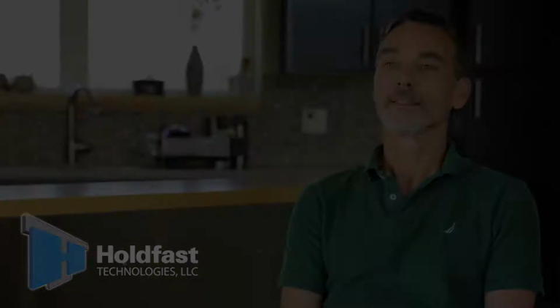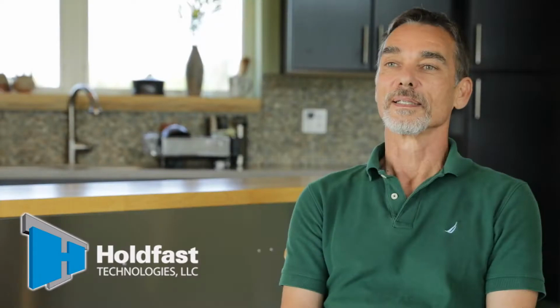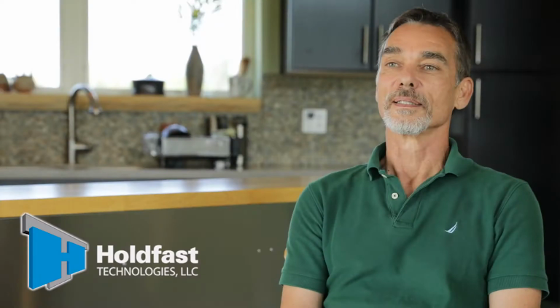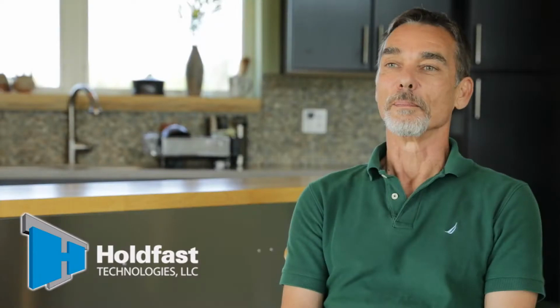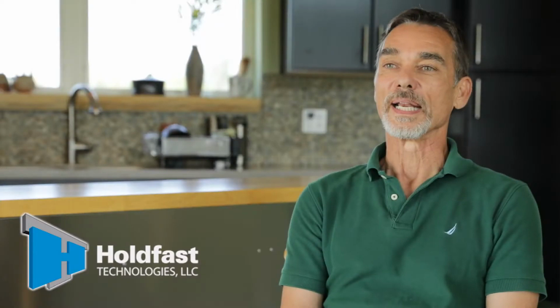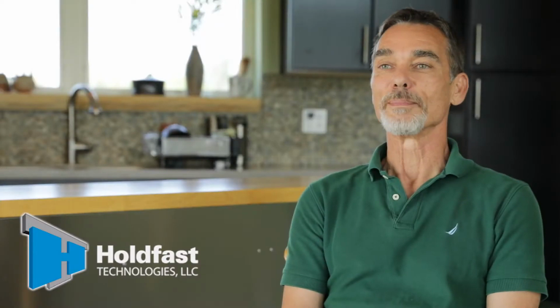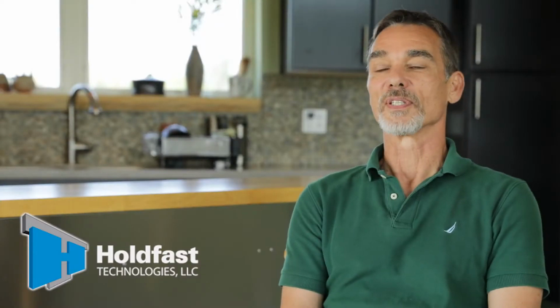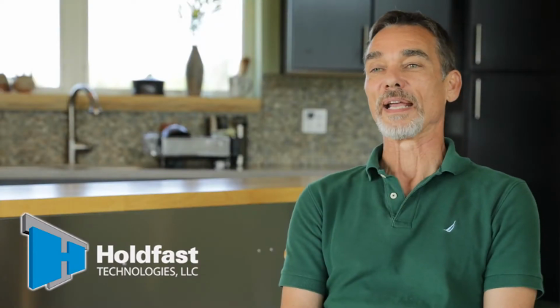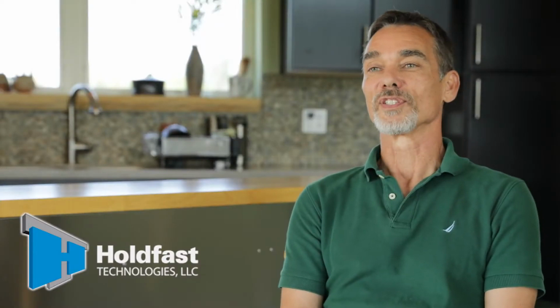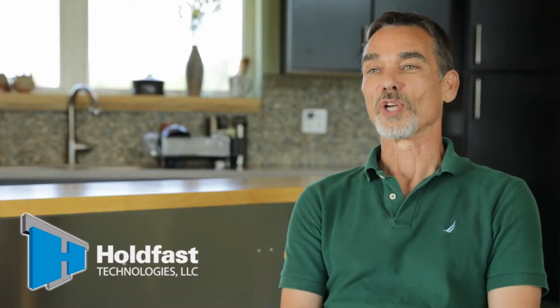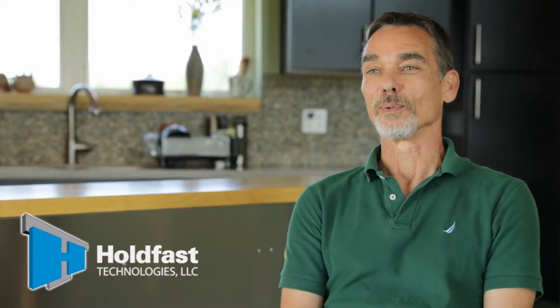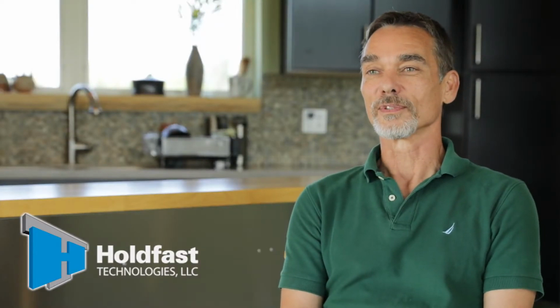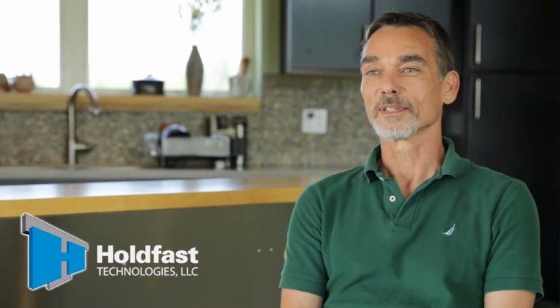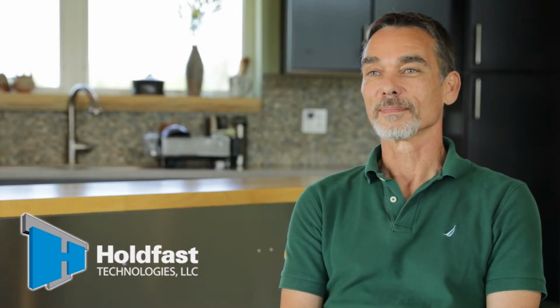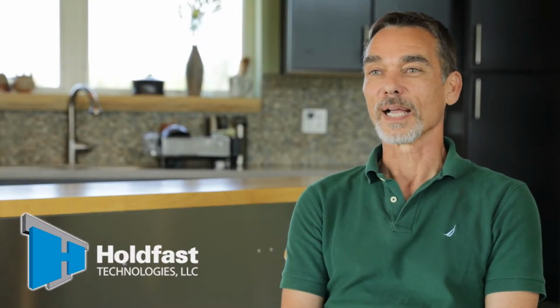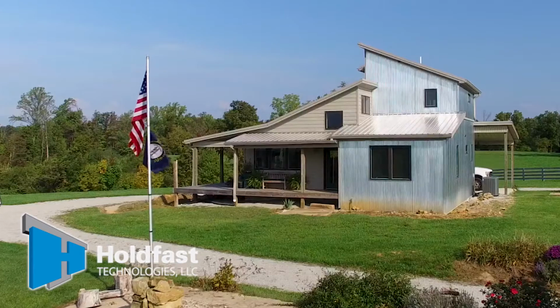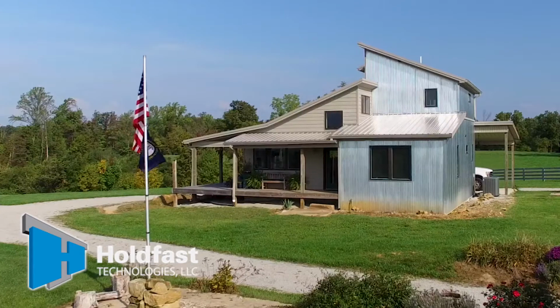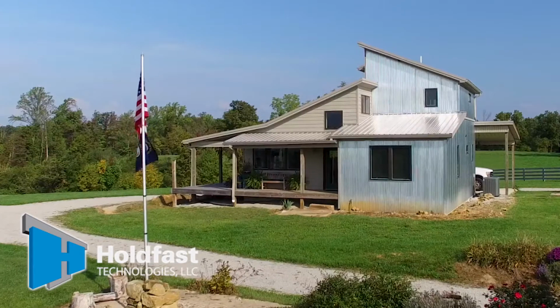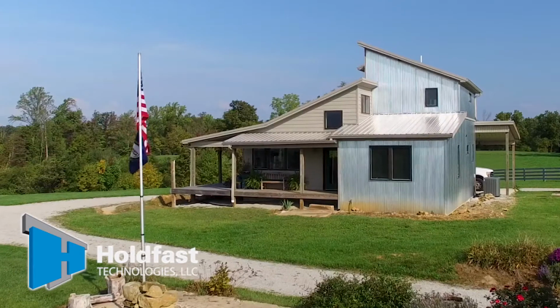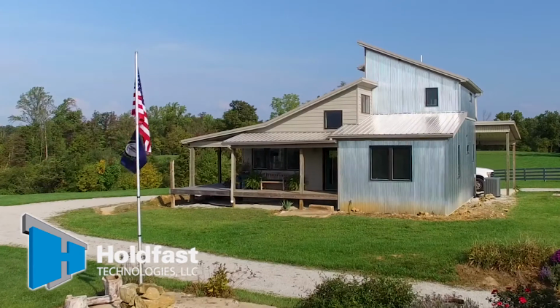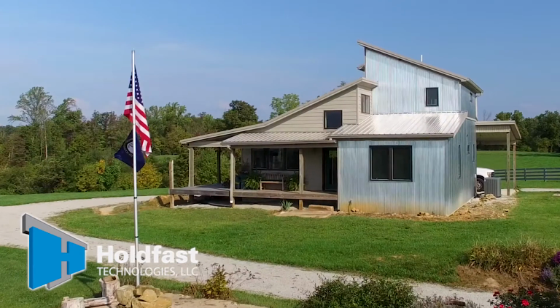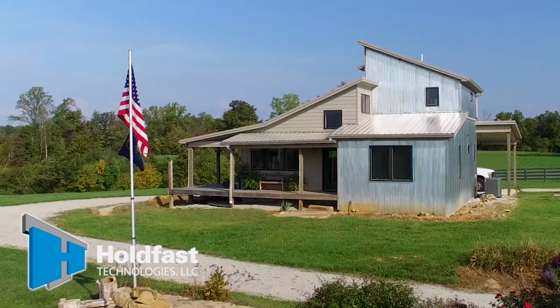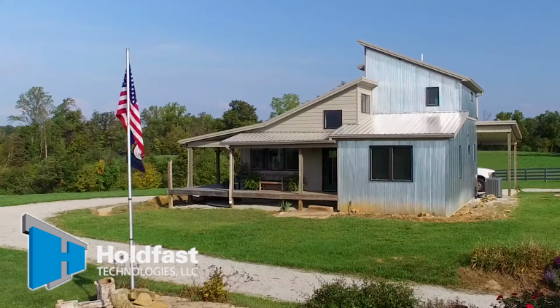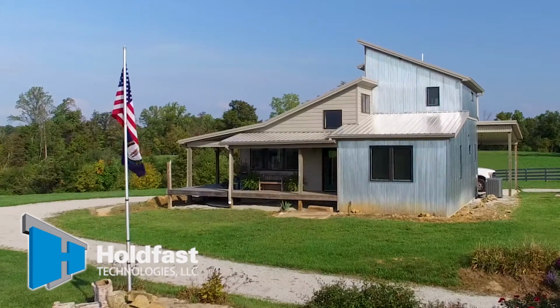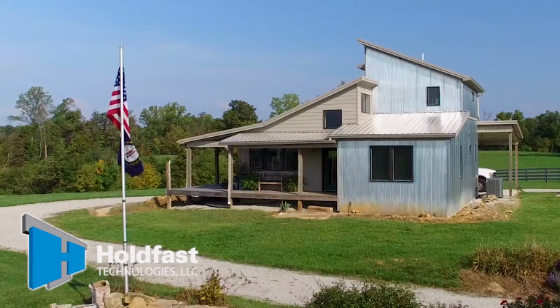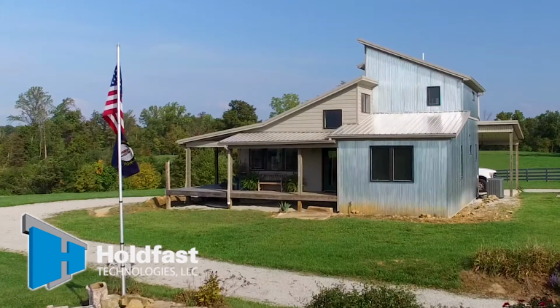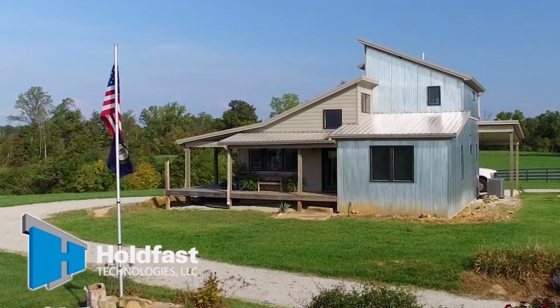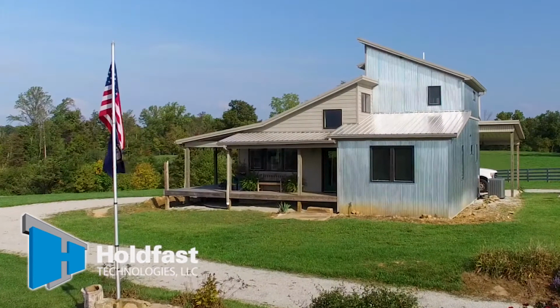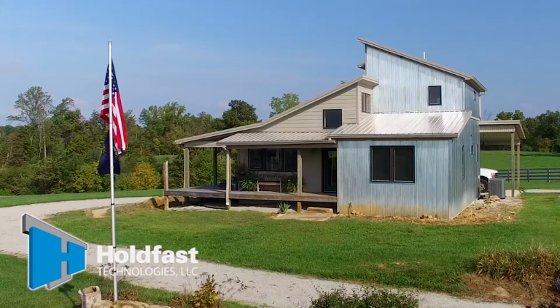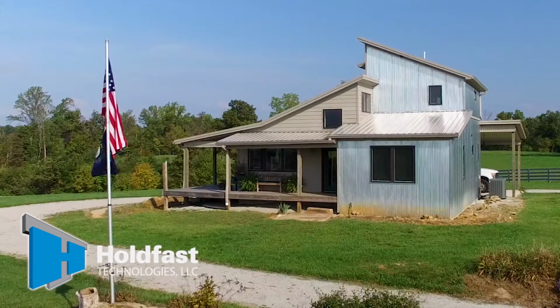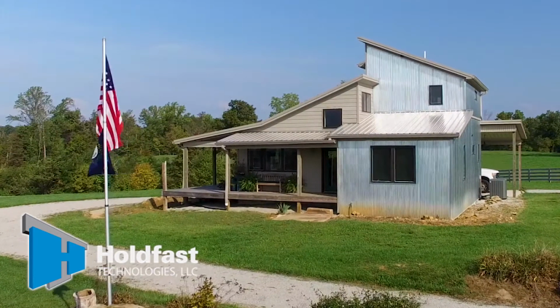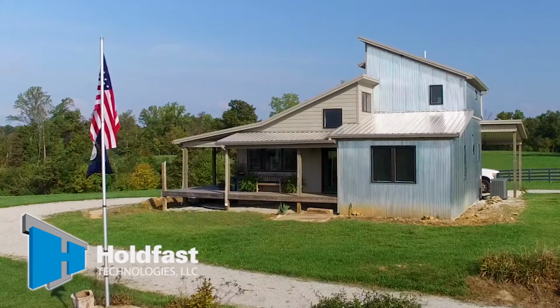My name is David Jones. I built this house out of ICF.